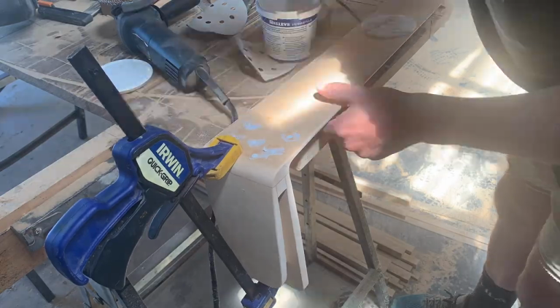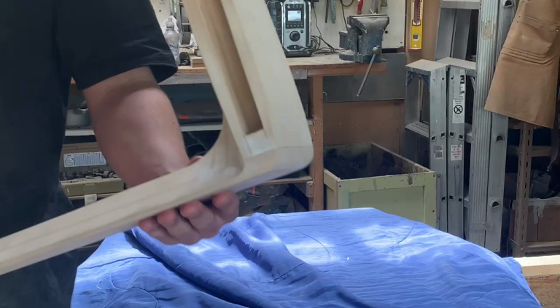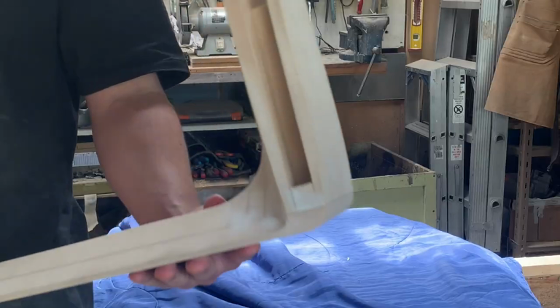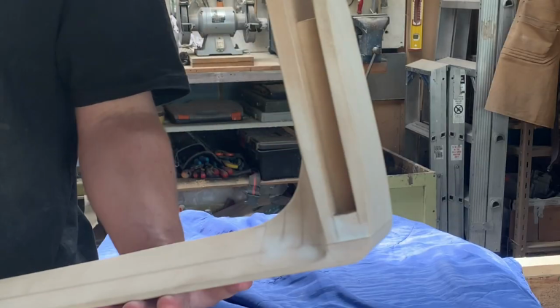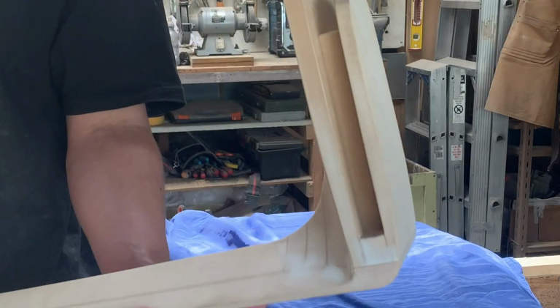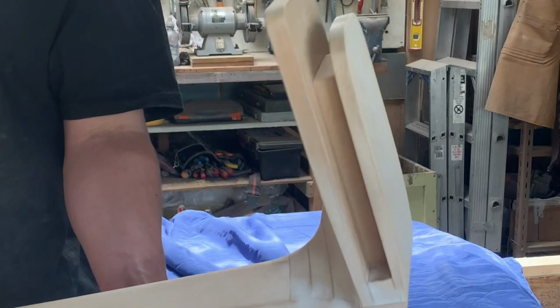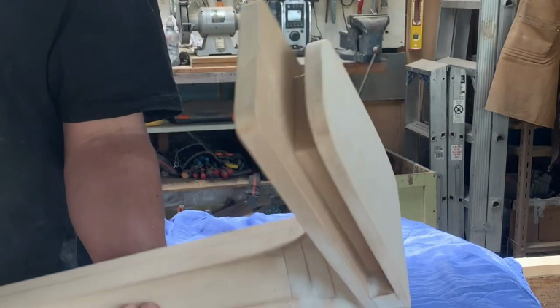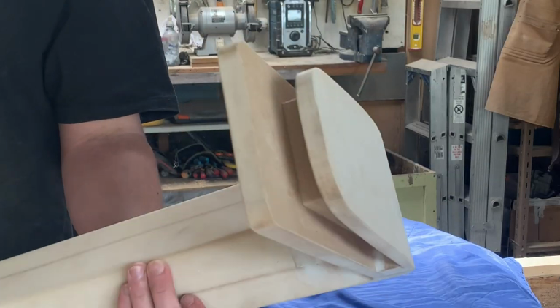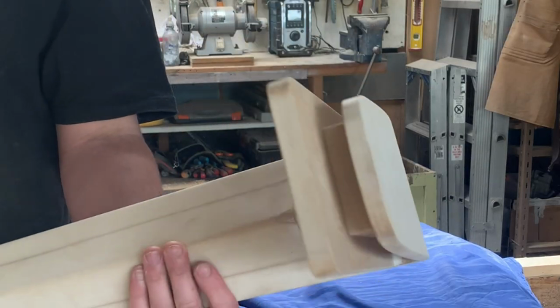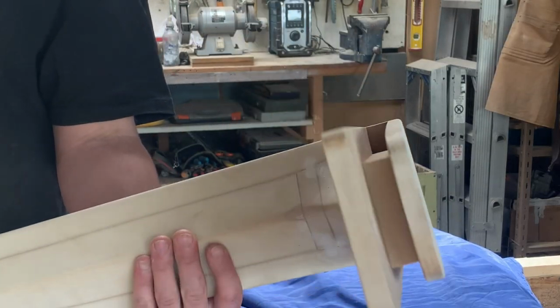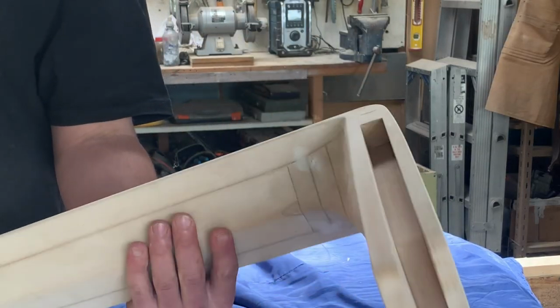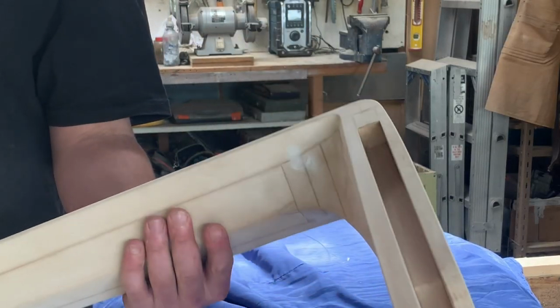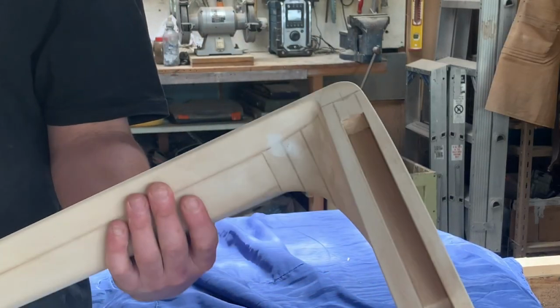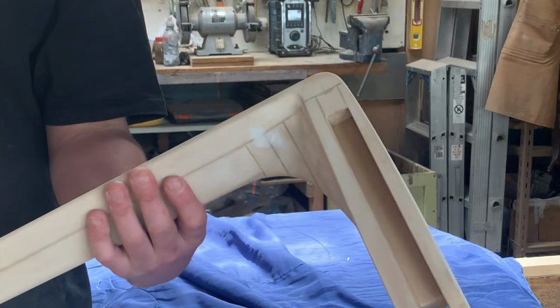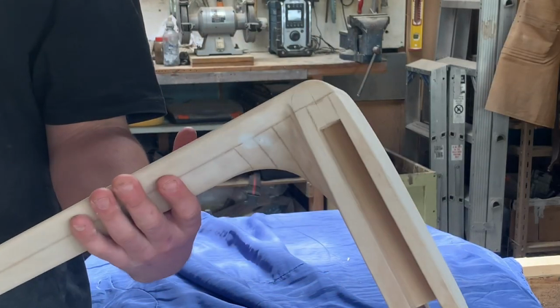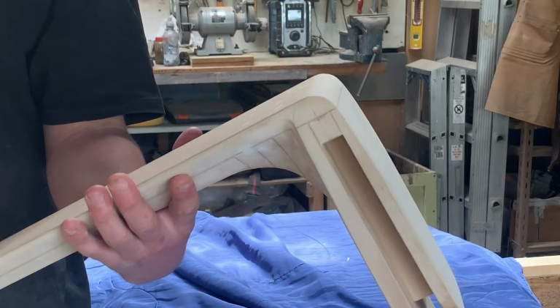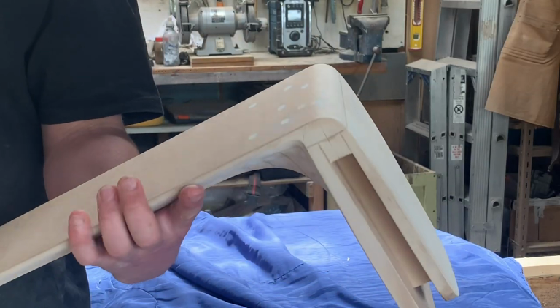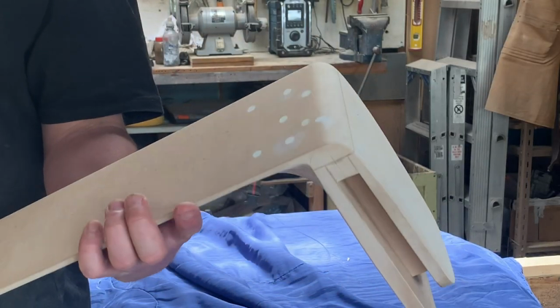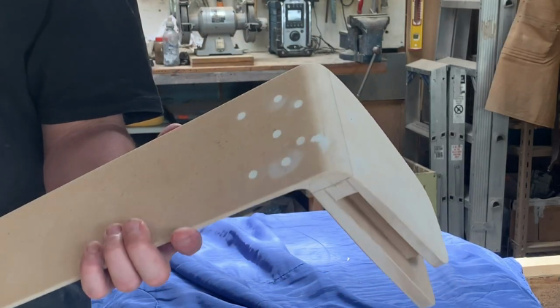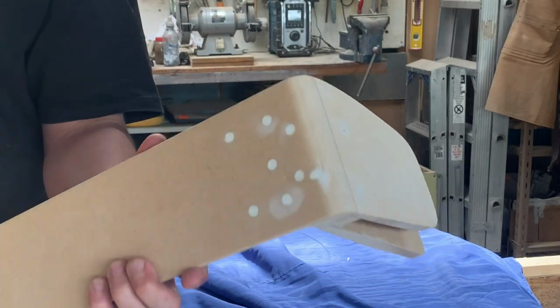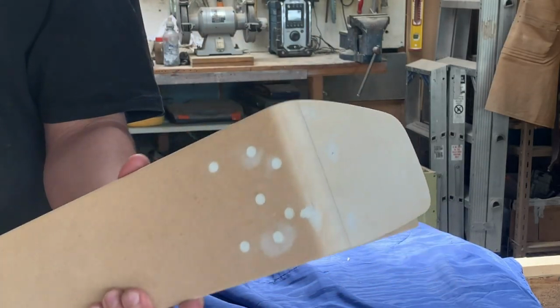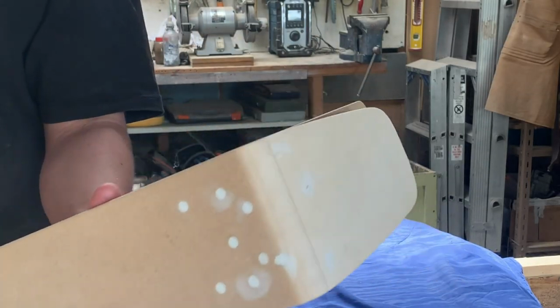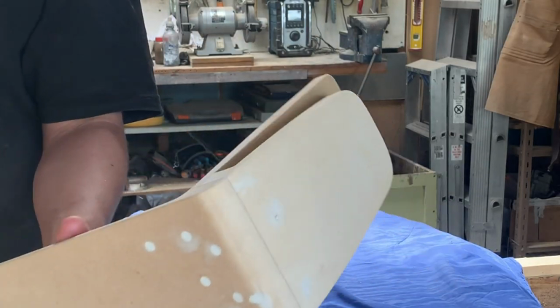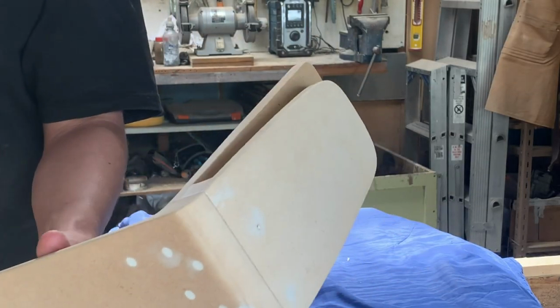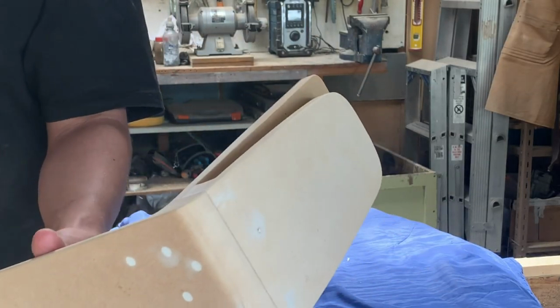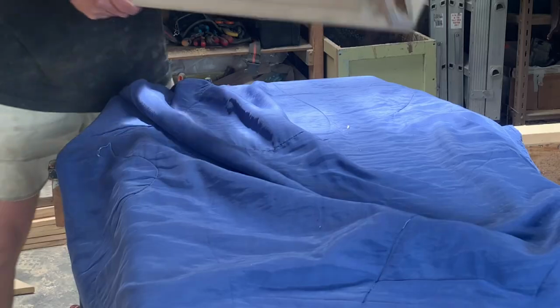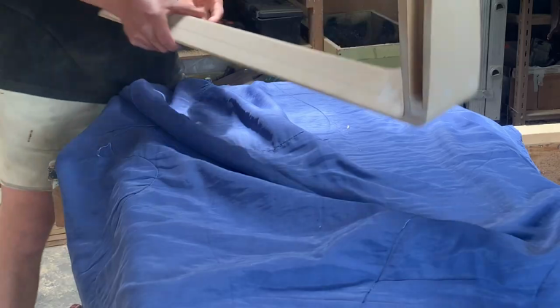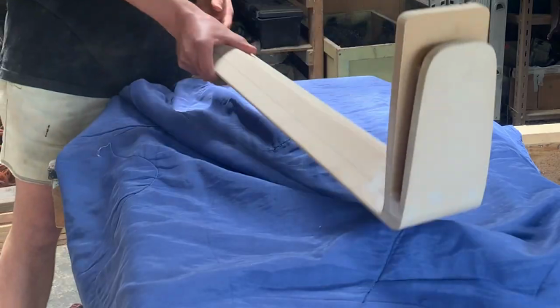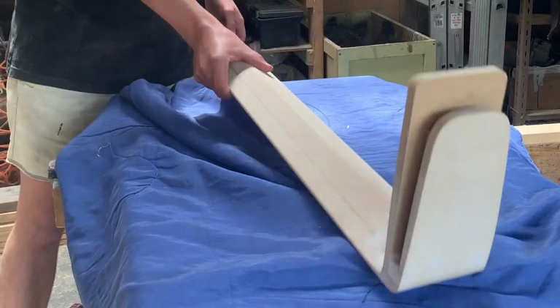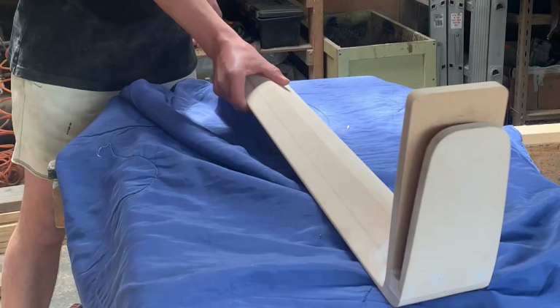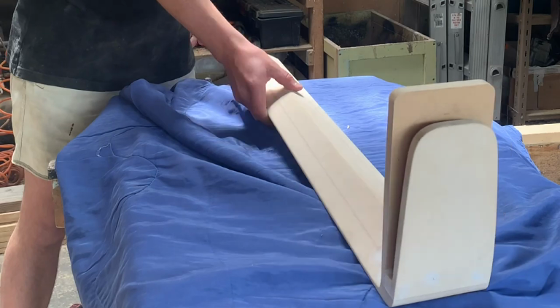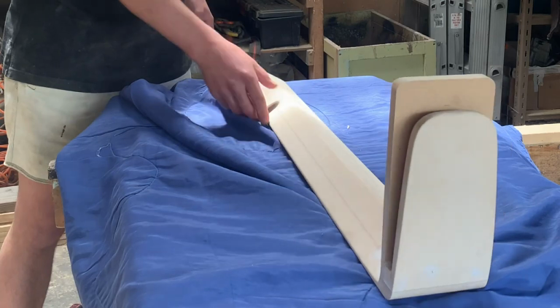Now that the form was all finished up, I dropped them off to the foundry and could get started on the rest of the build.